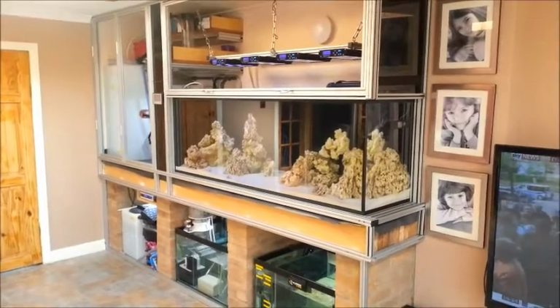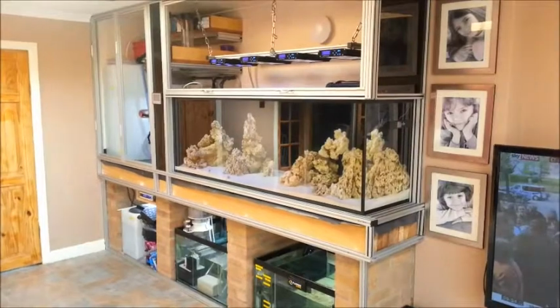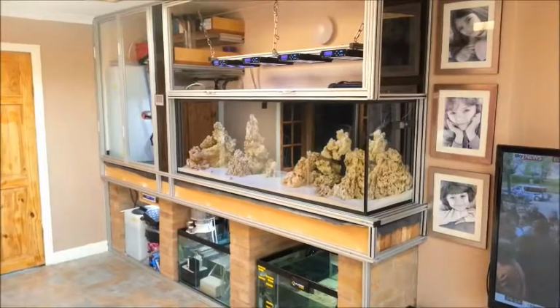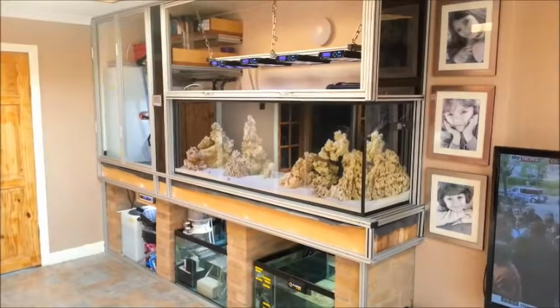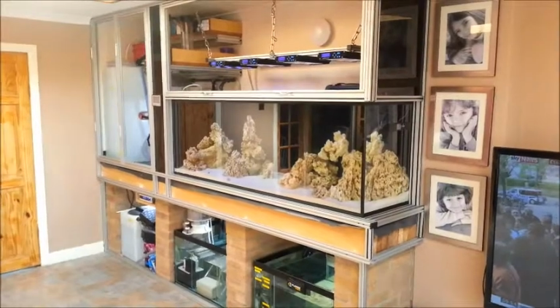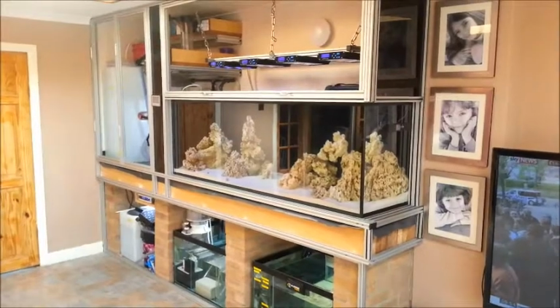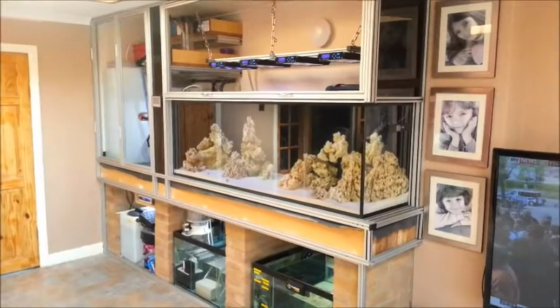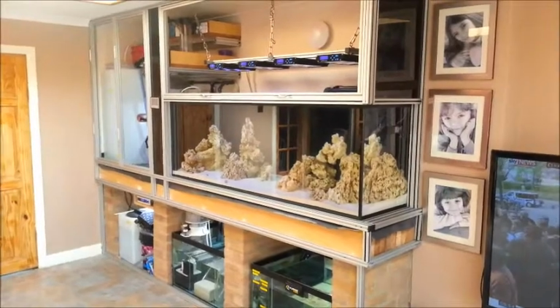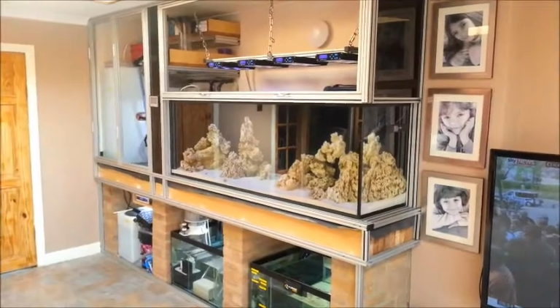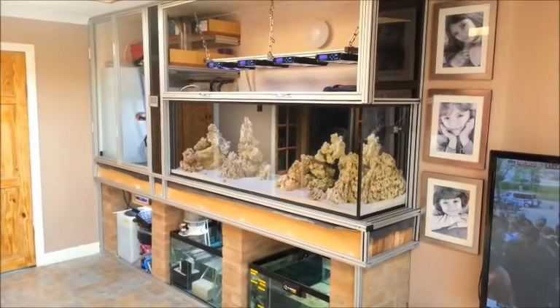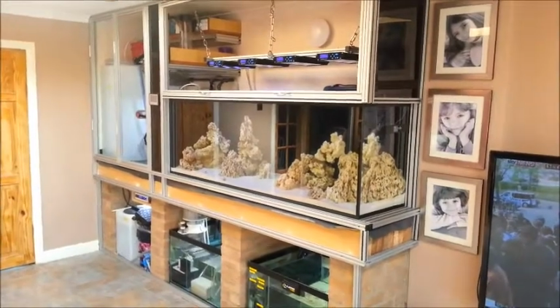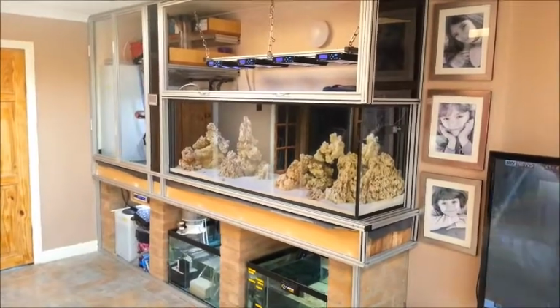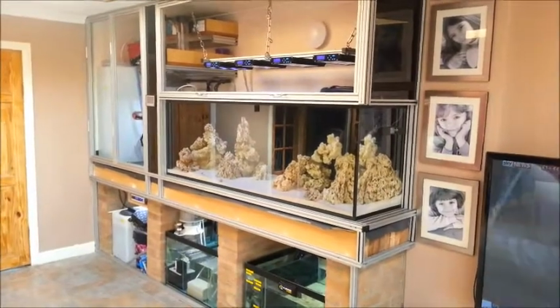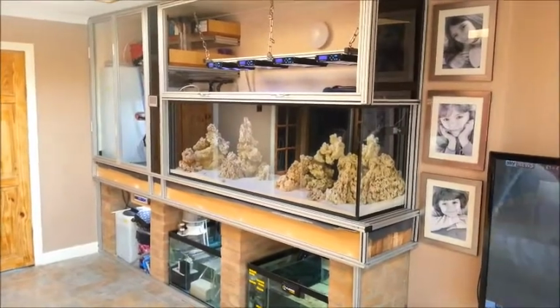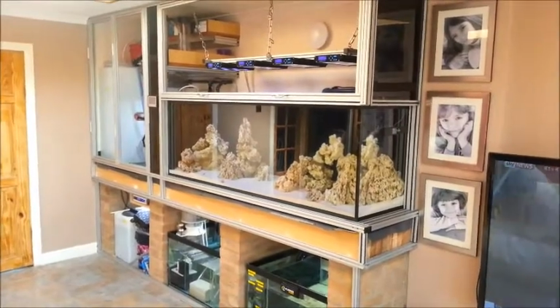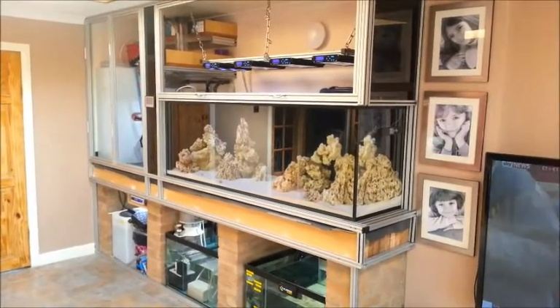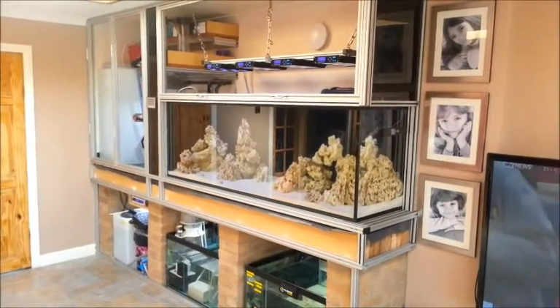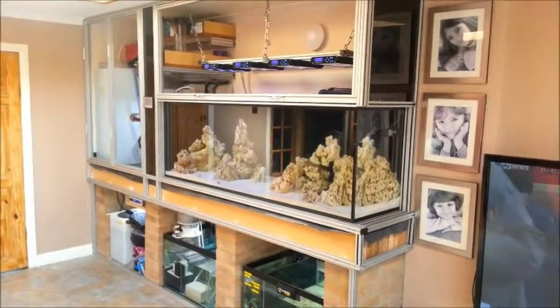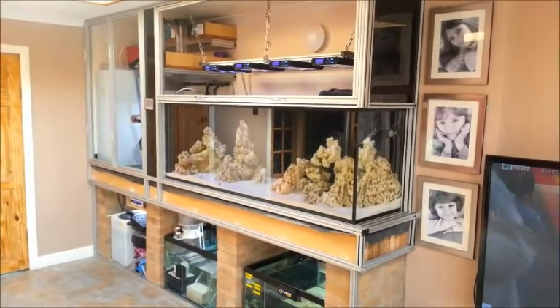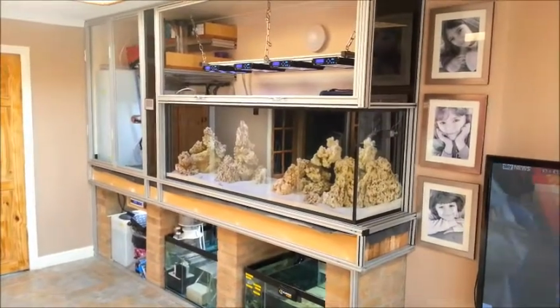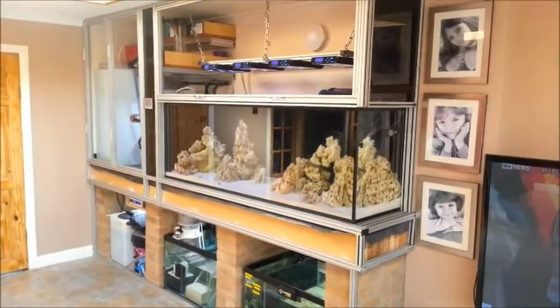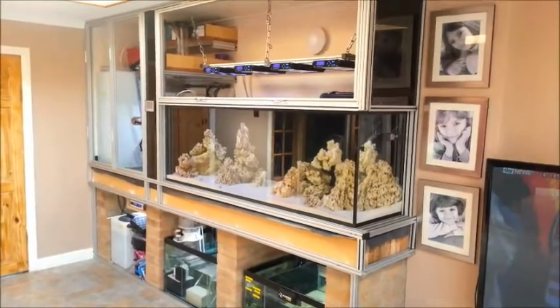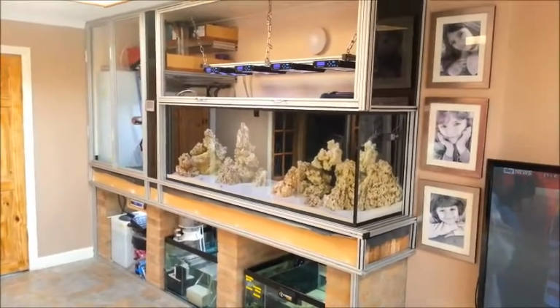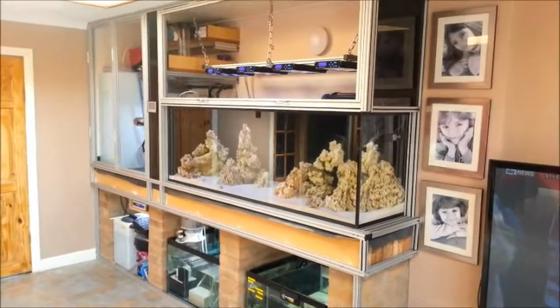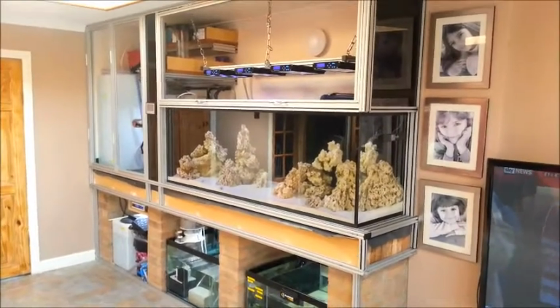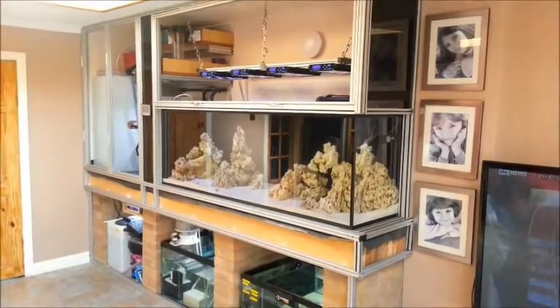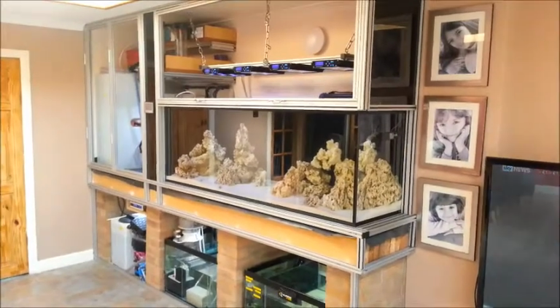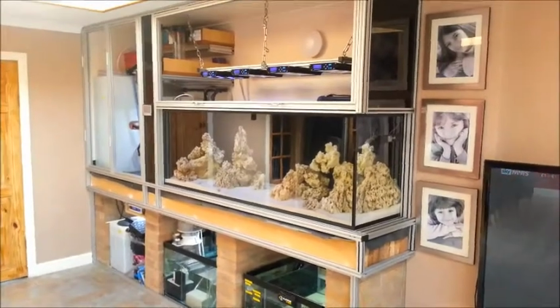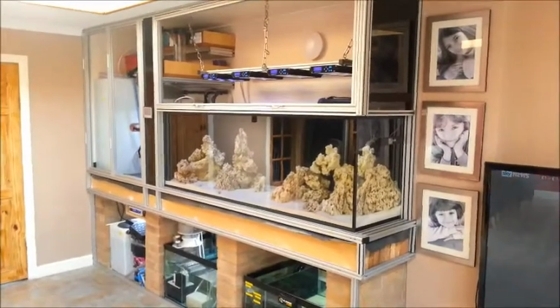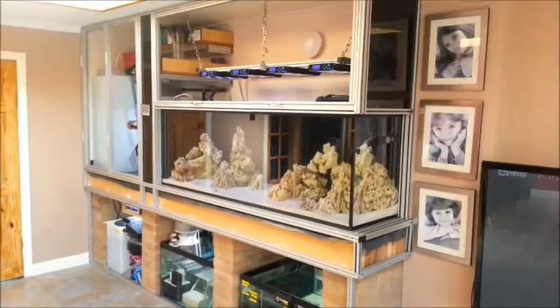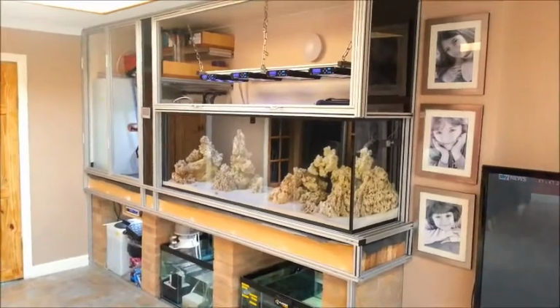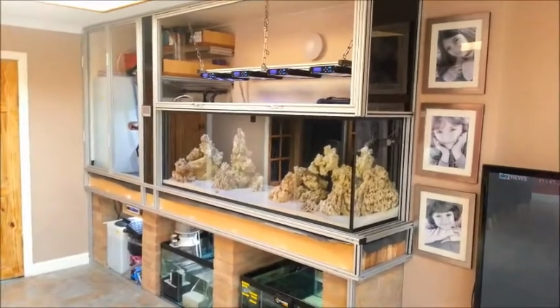Hello again, here's an update on my 72 inch reef aquarium.